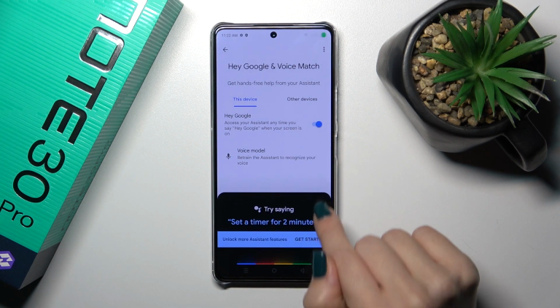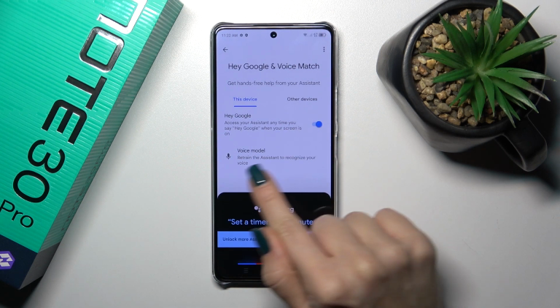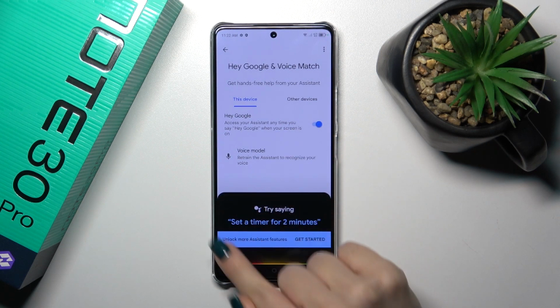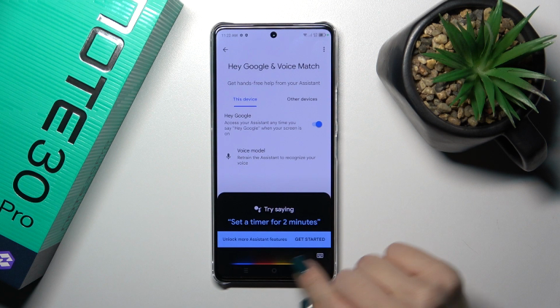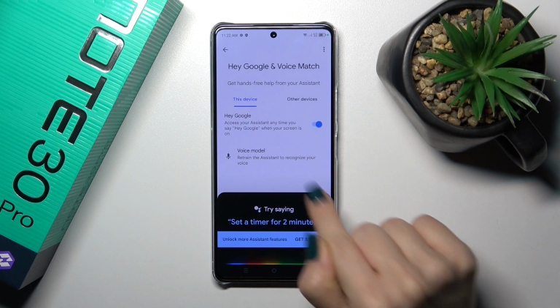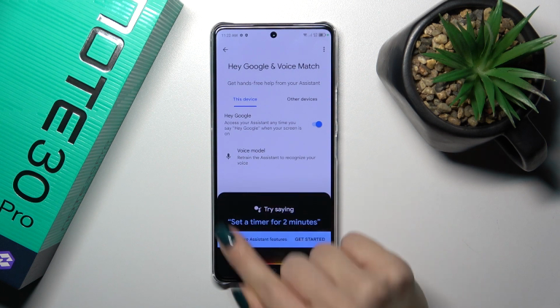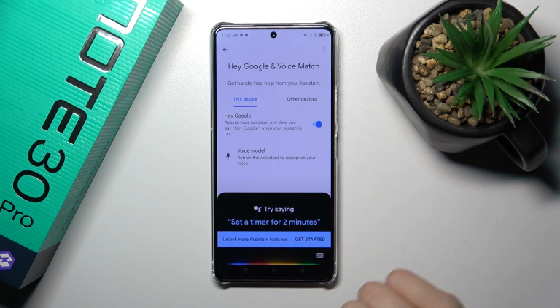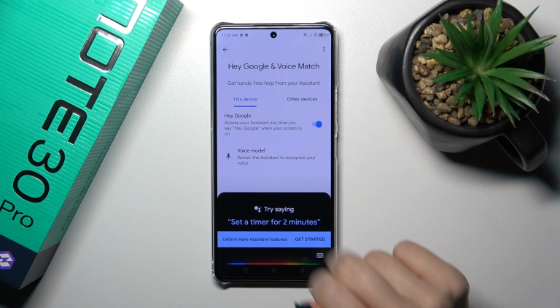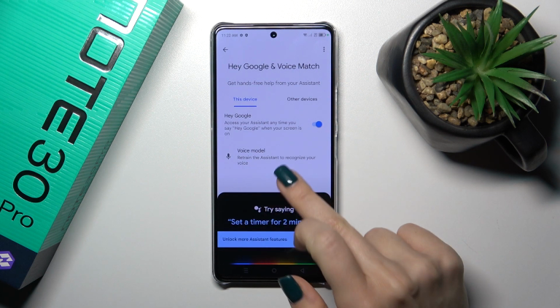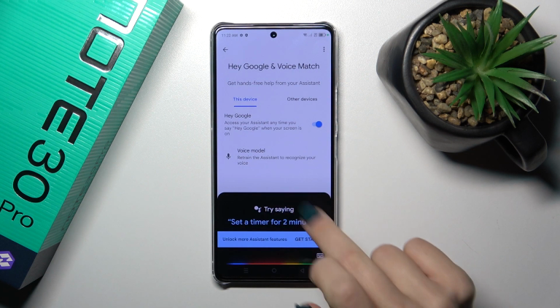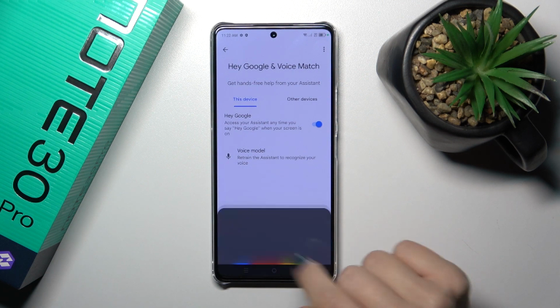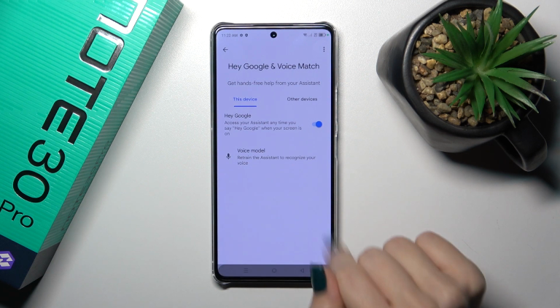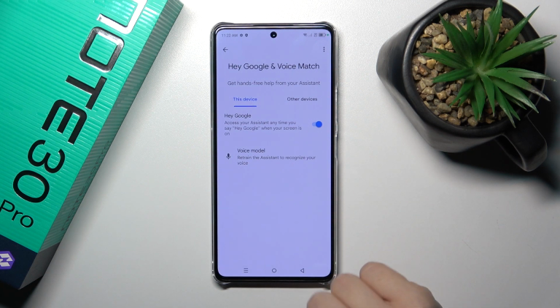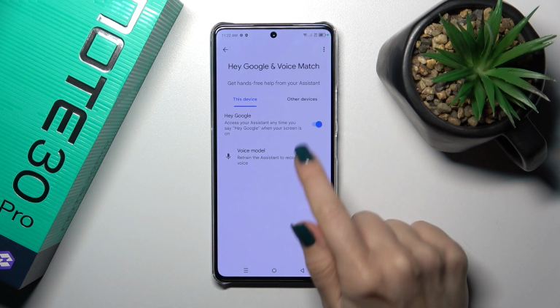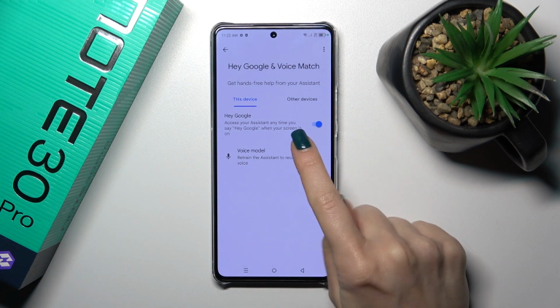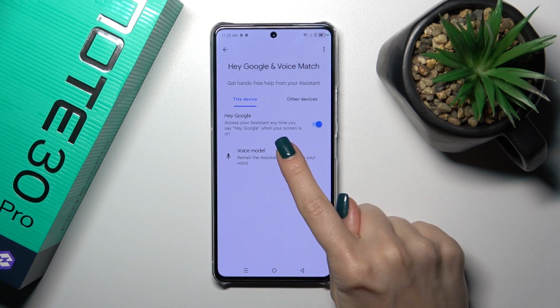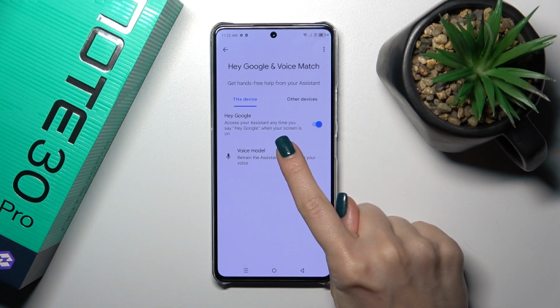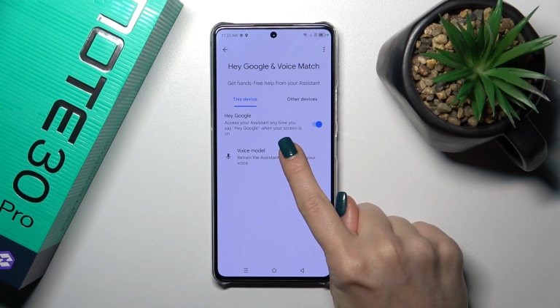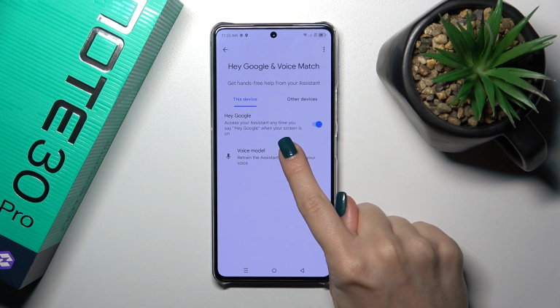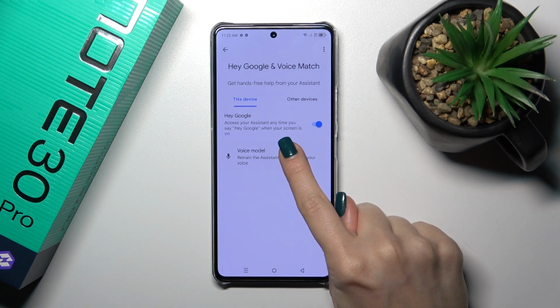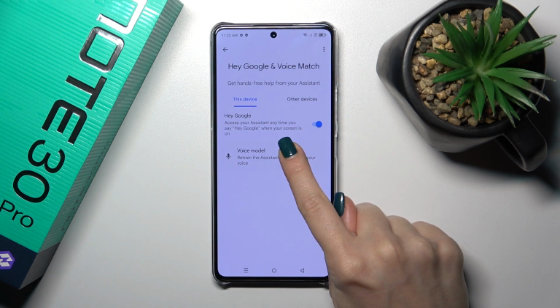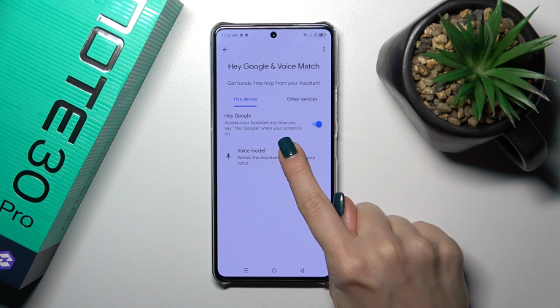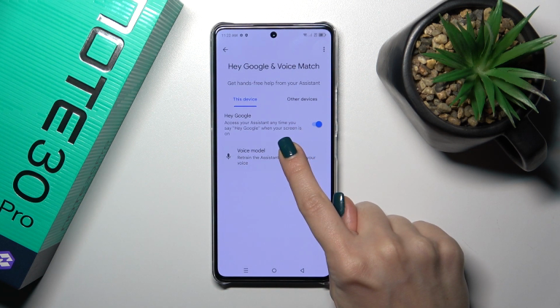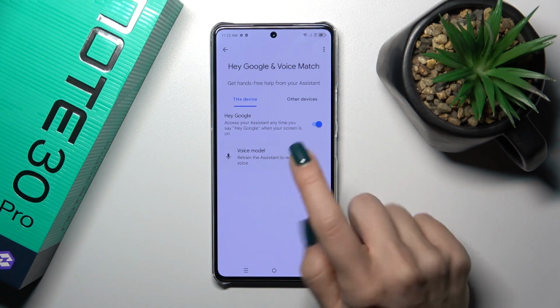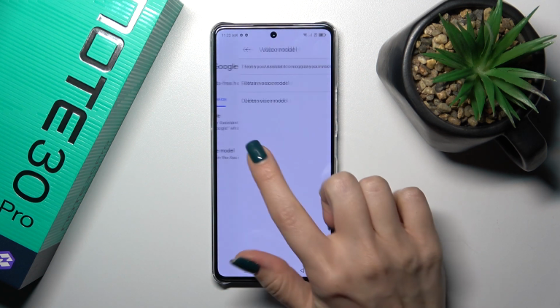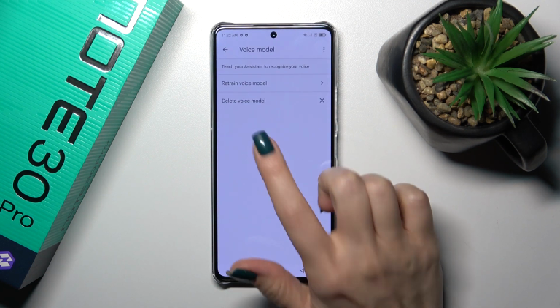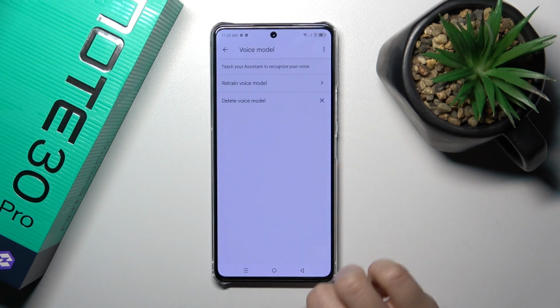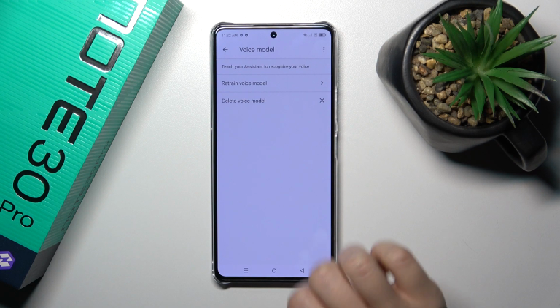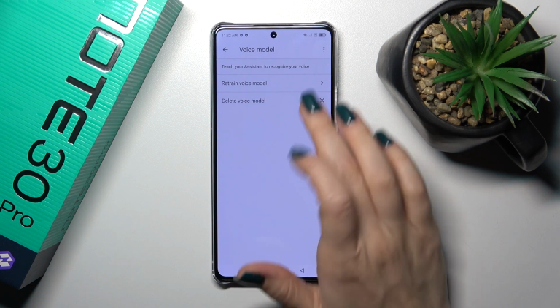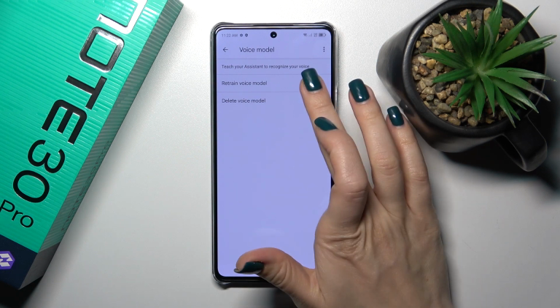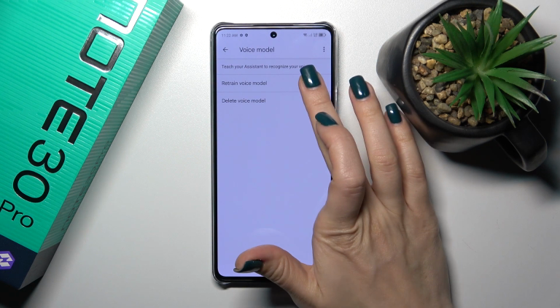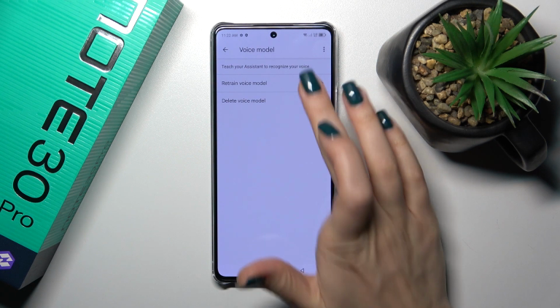But if you want the assistant to recognize your voice, like in my case, you should add your voice model. Just click on voice model.